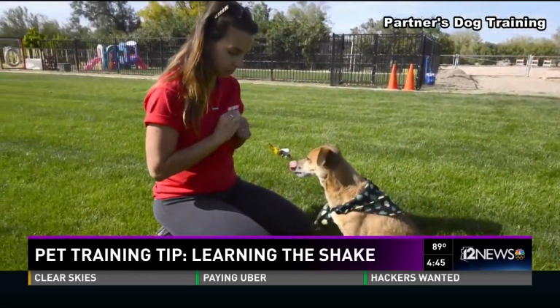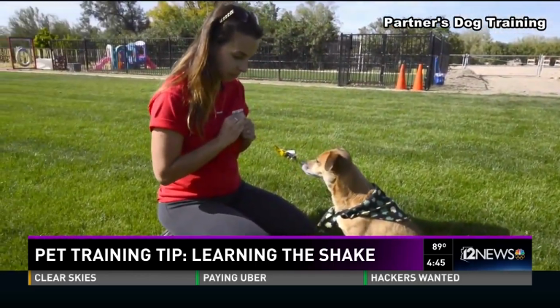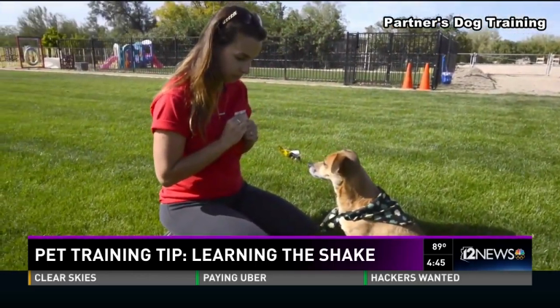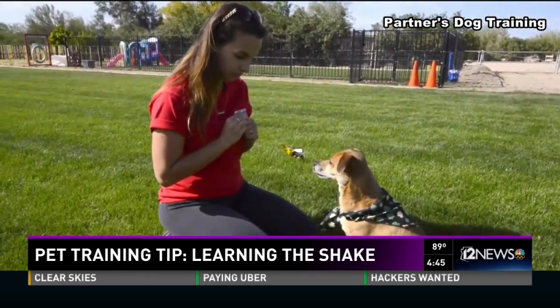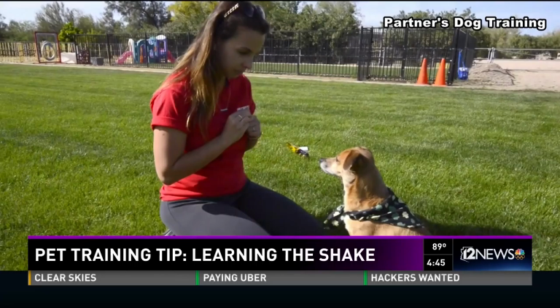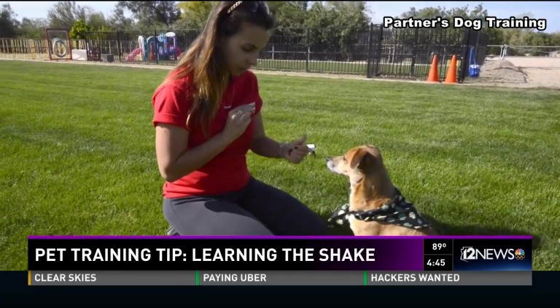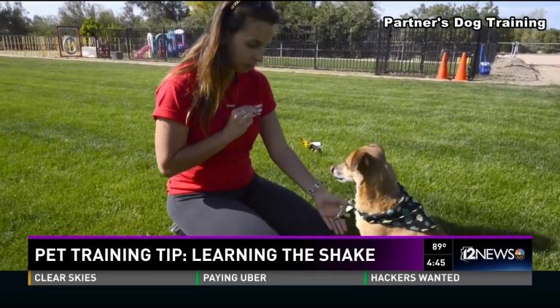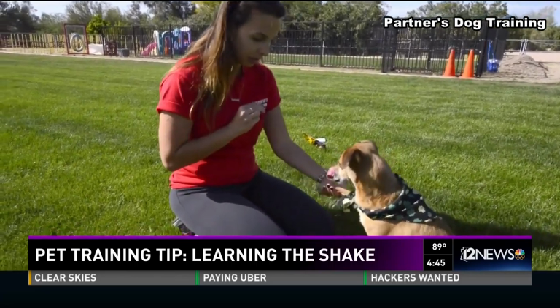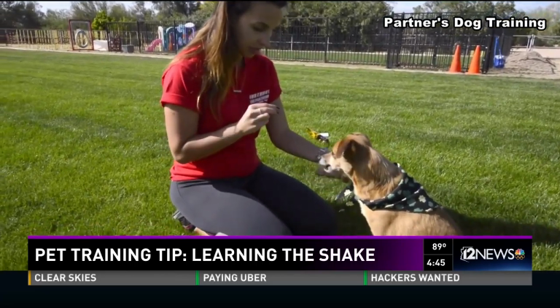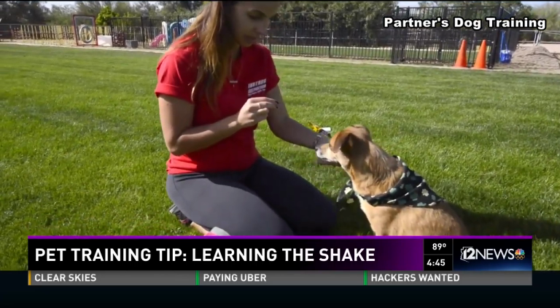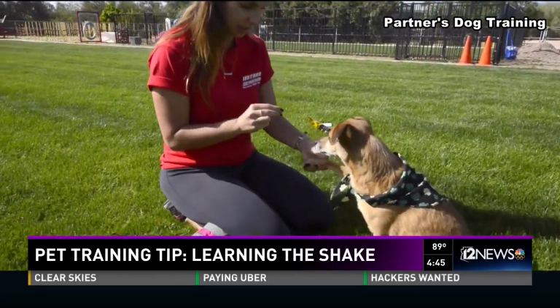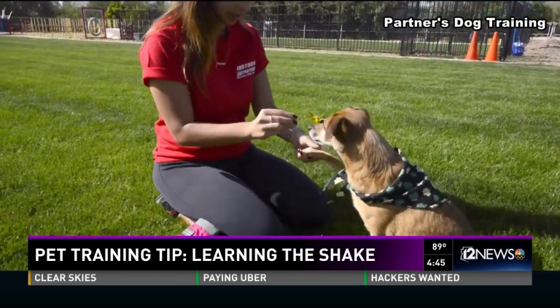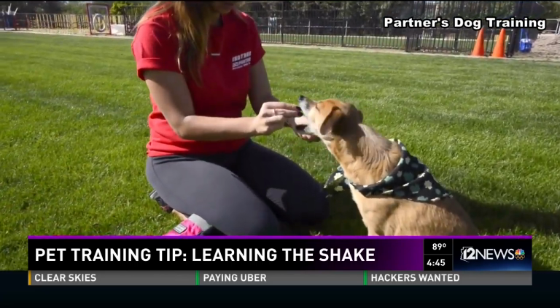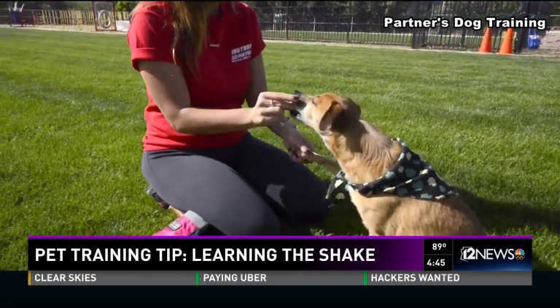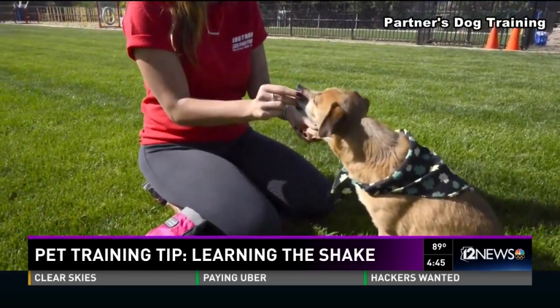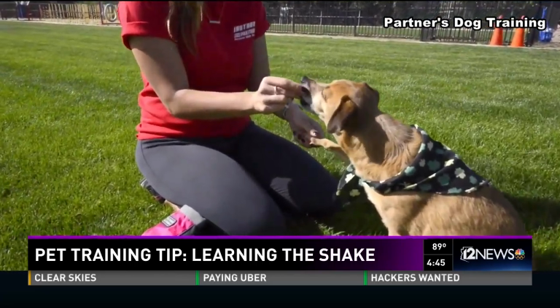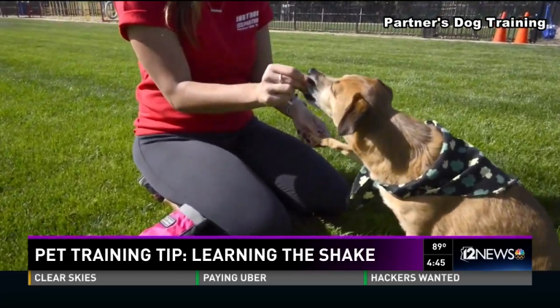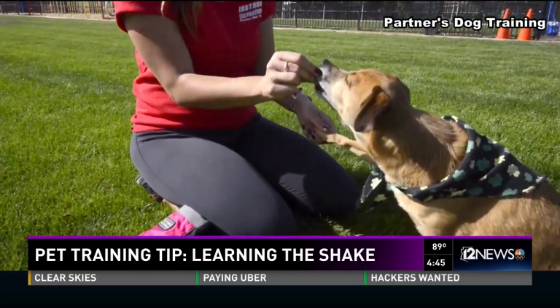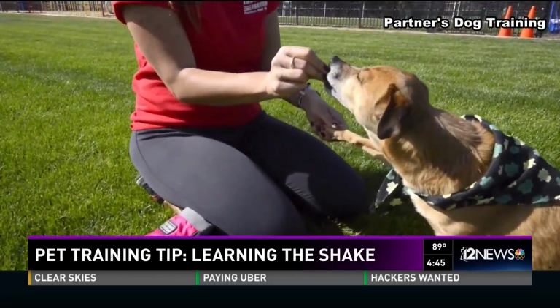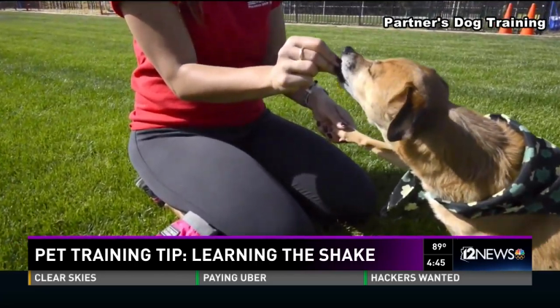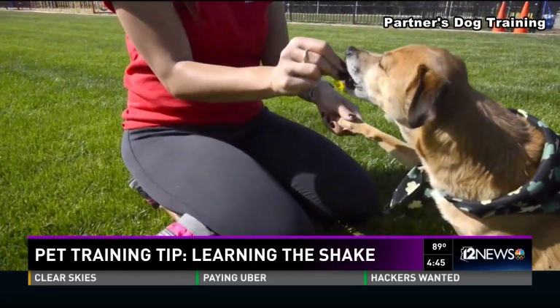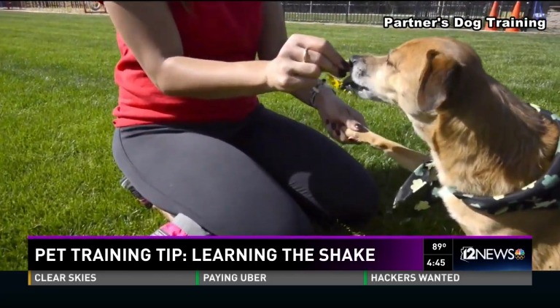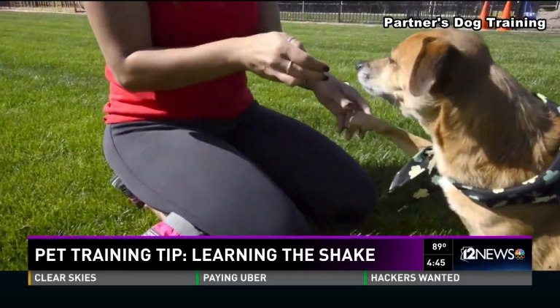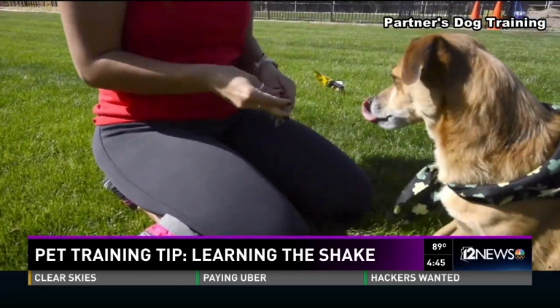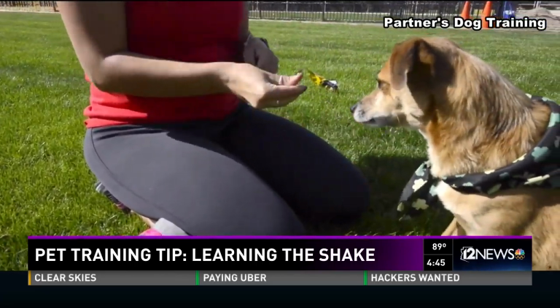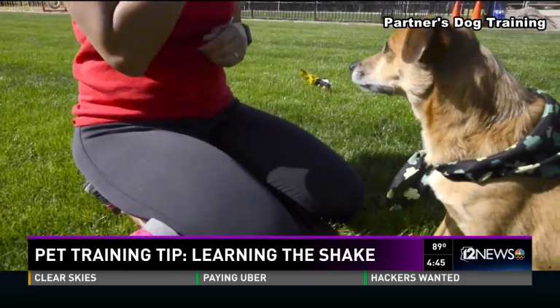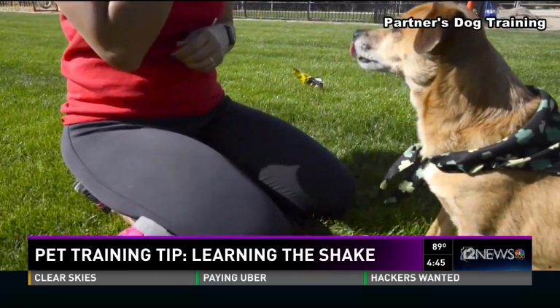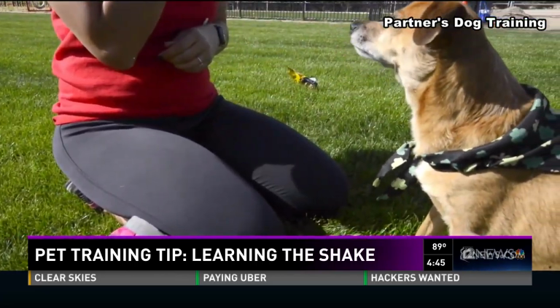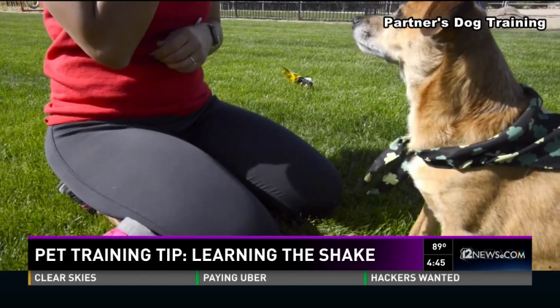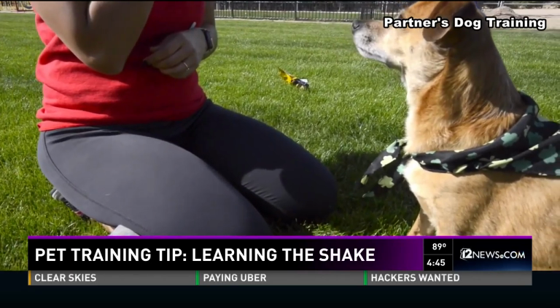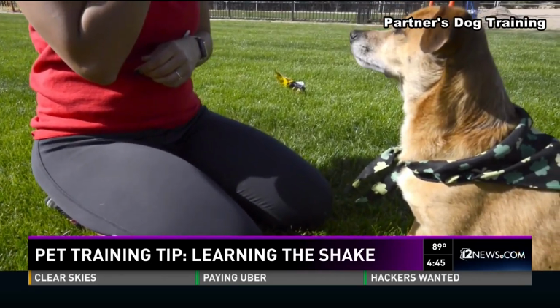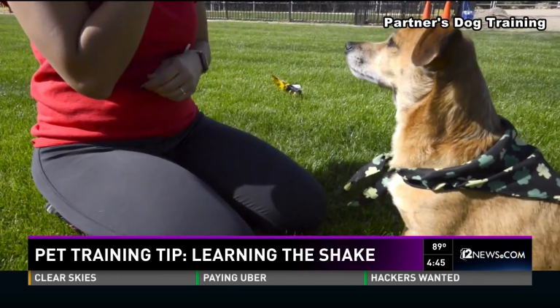Once you've got him lifting his left paw, we use the command 'other paw' to make him lift his right paw, and later on we're going to bridge those two things together.